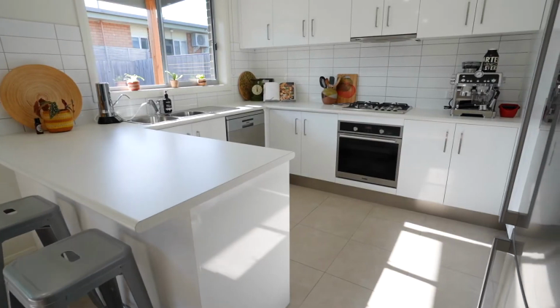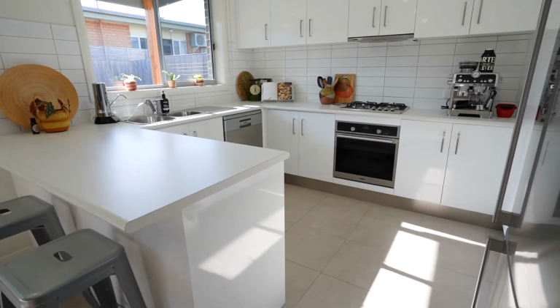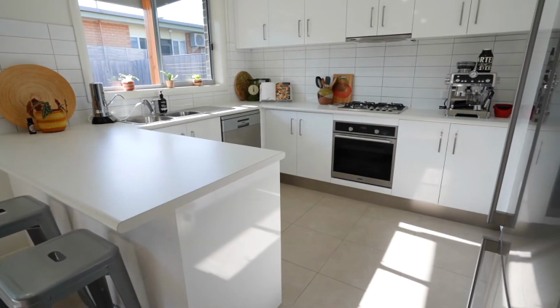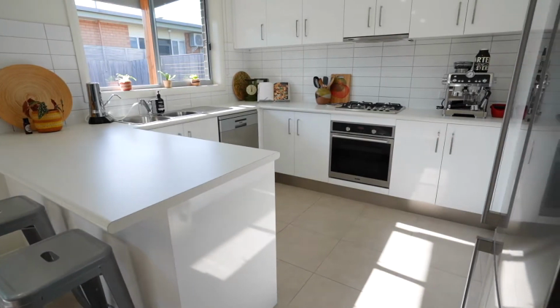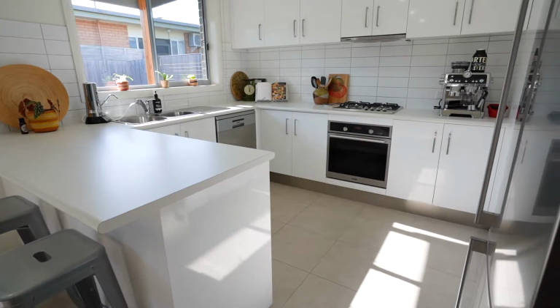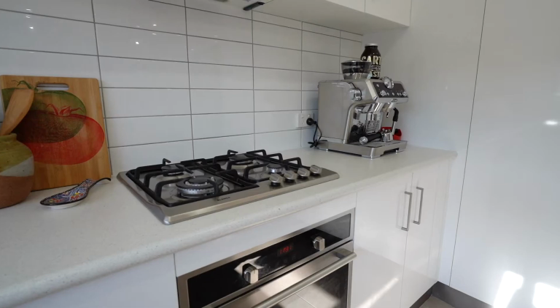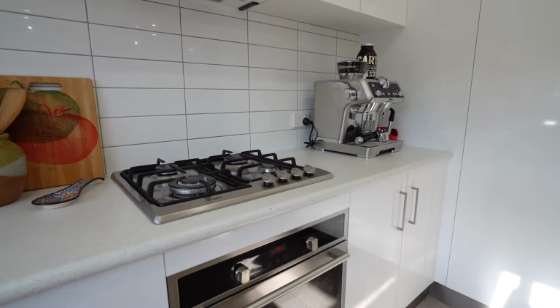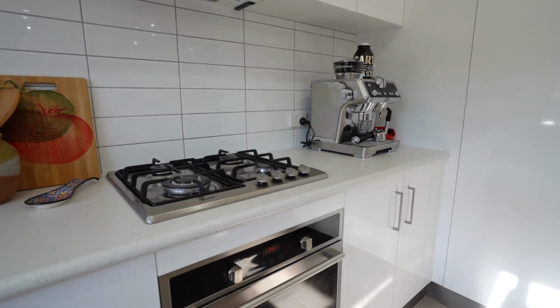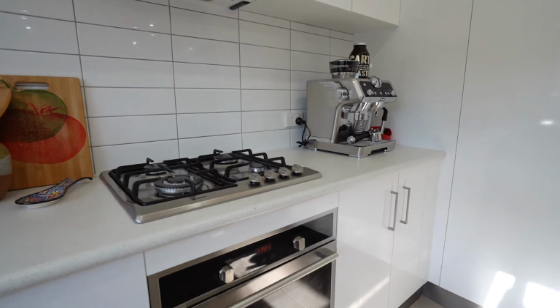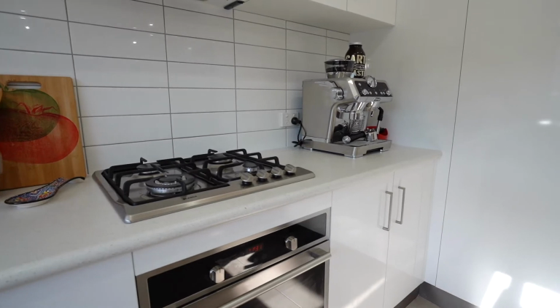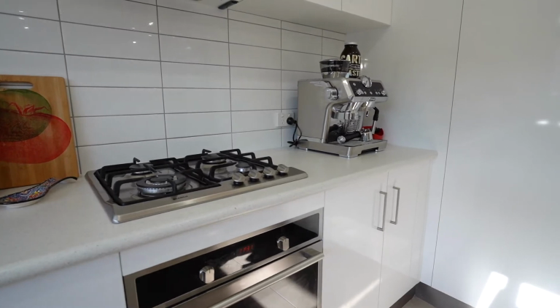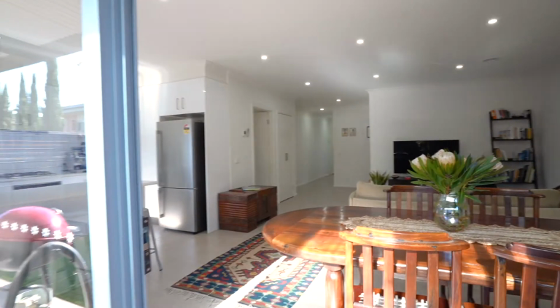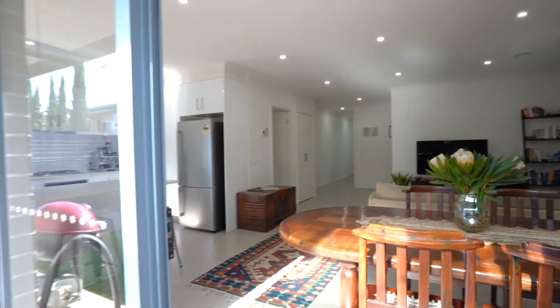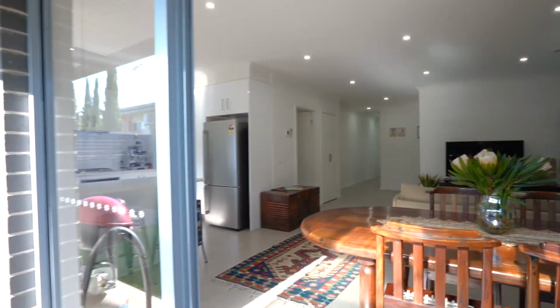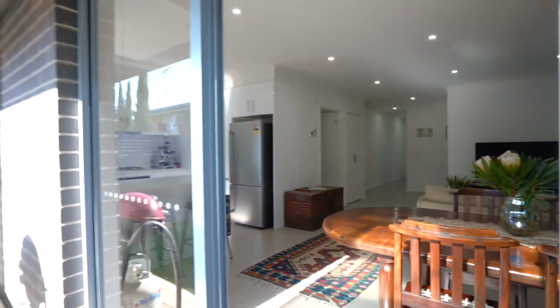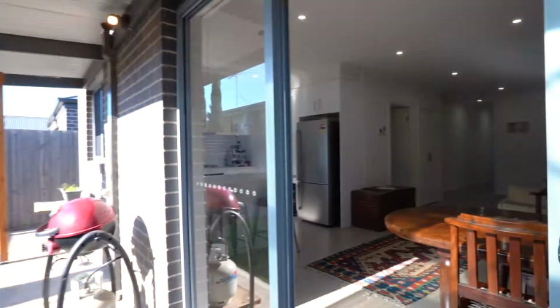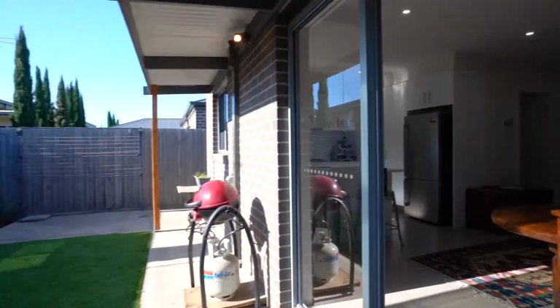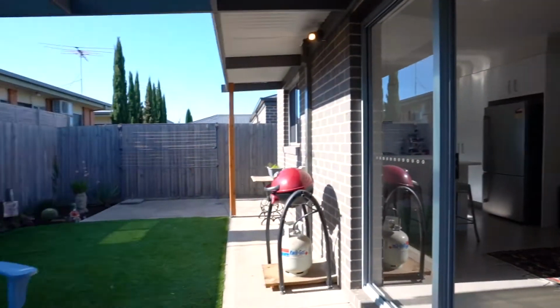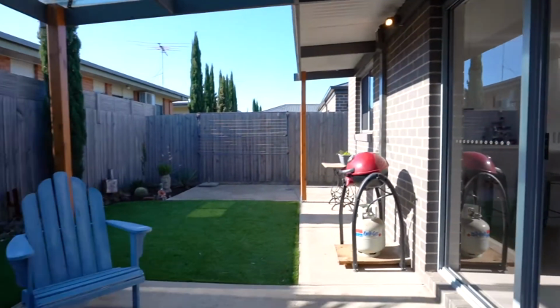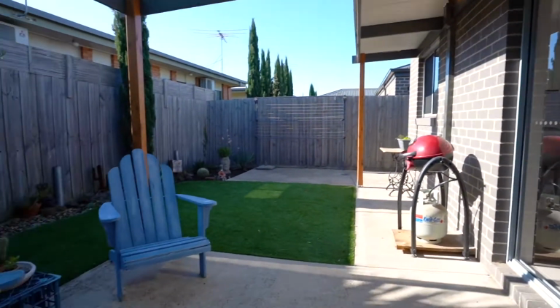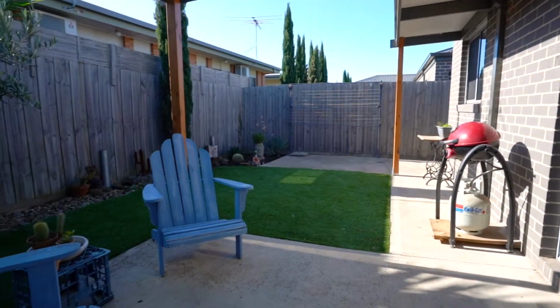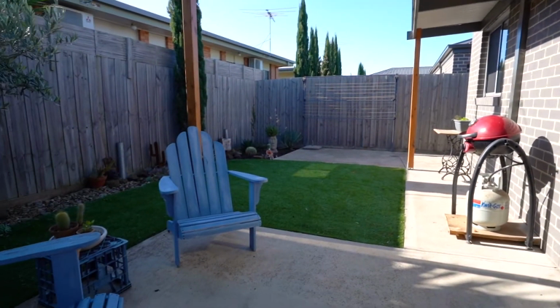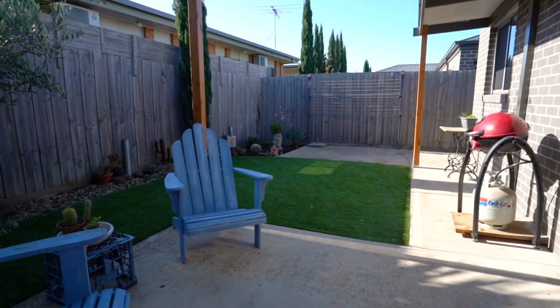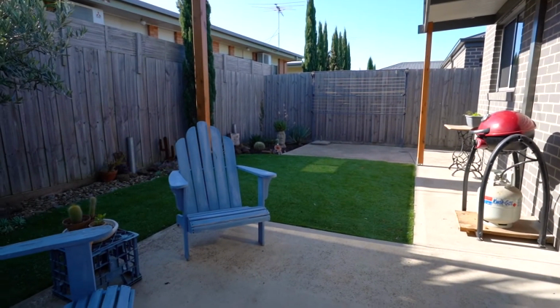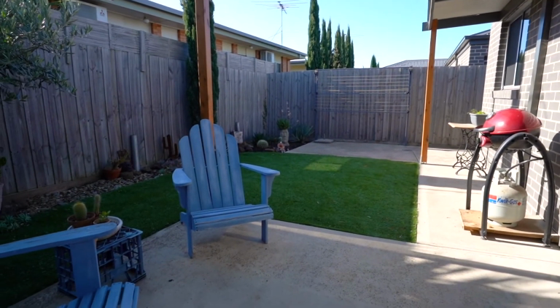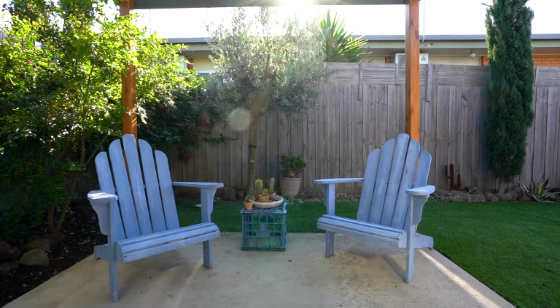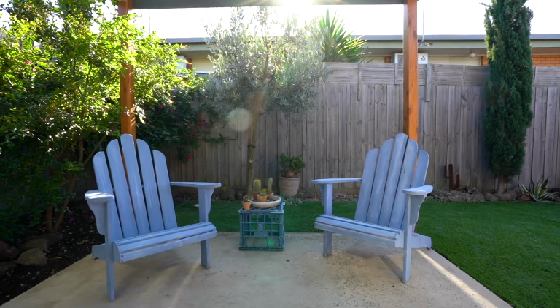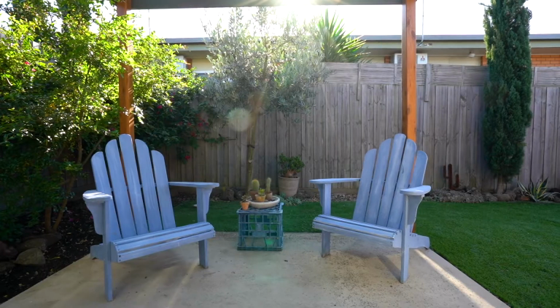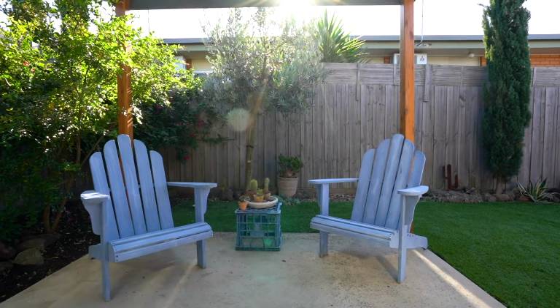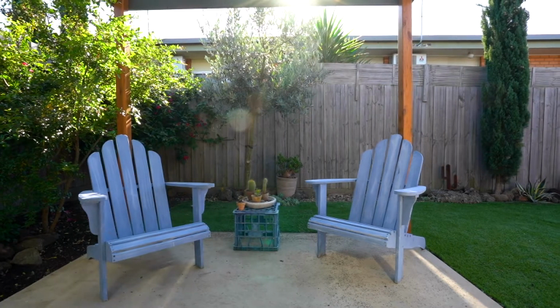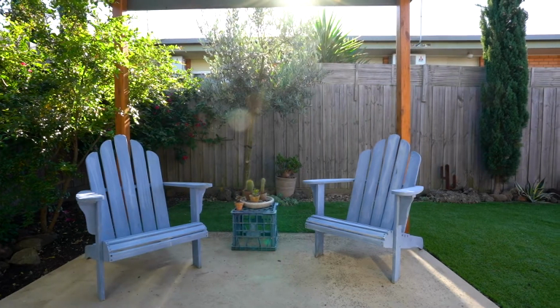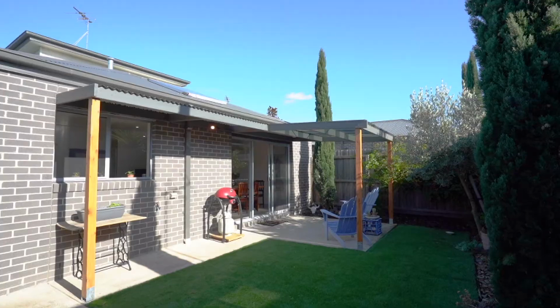The downstairs floor plan has loads of space with inside-outside living, and there's this private low-maintenance courtyard.